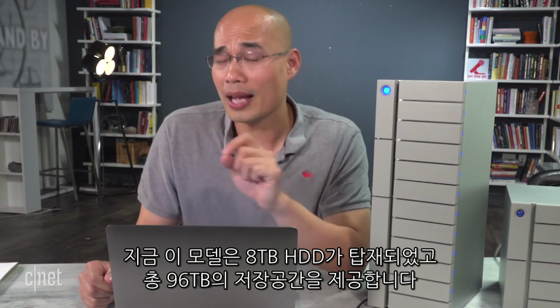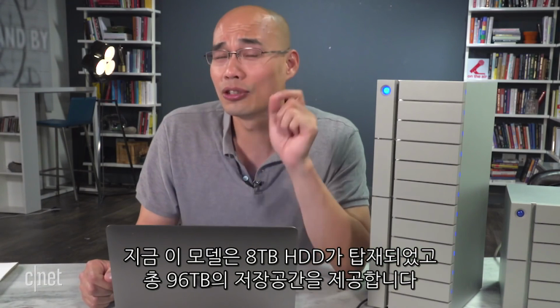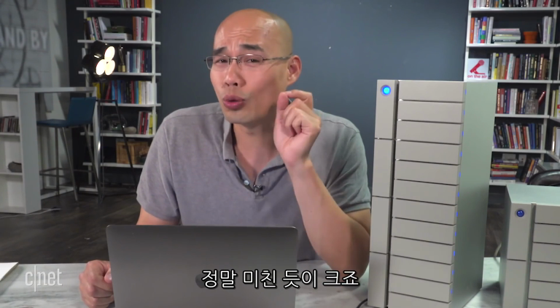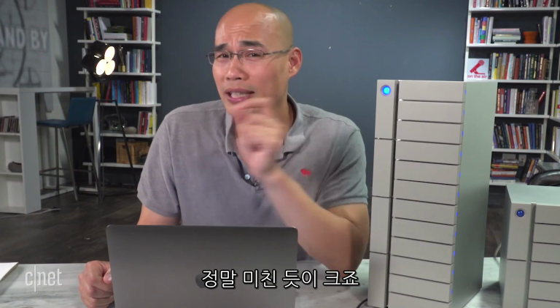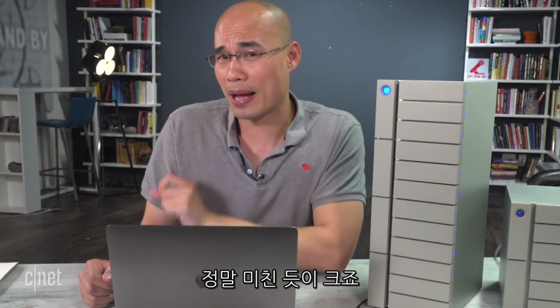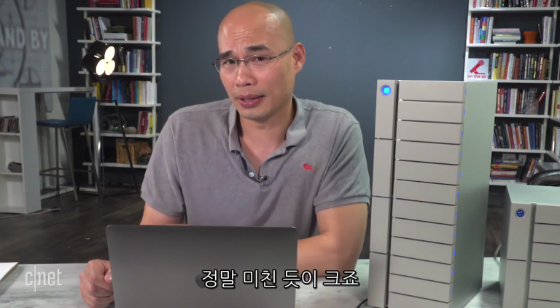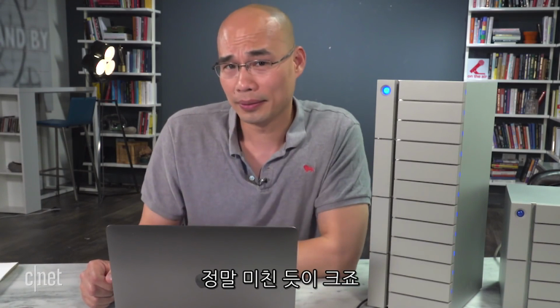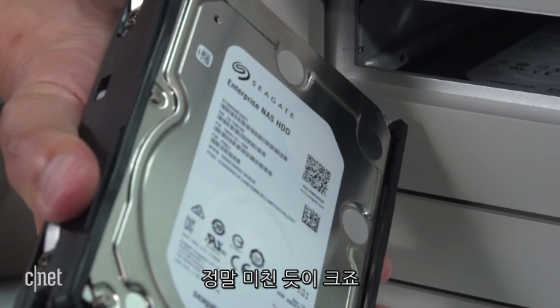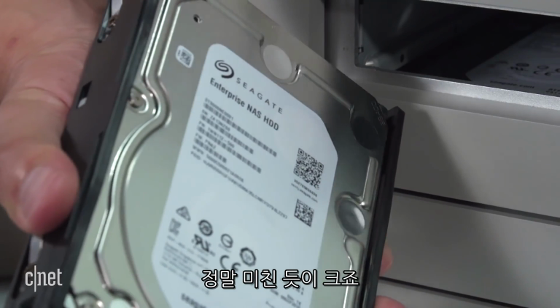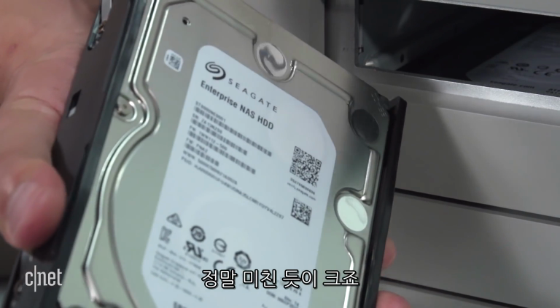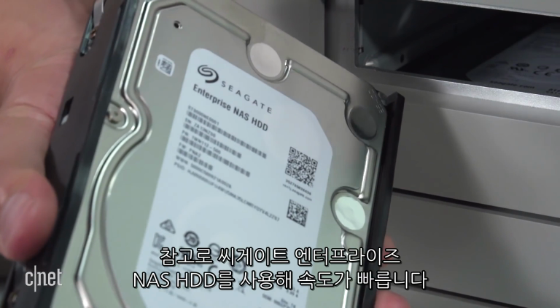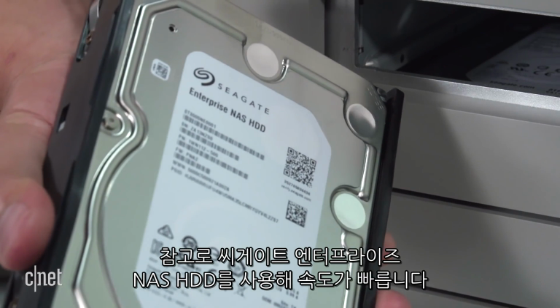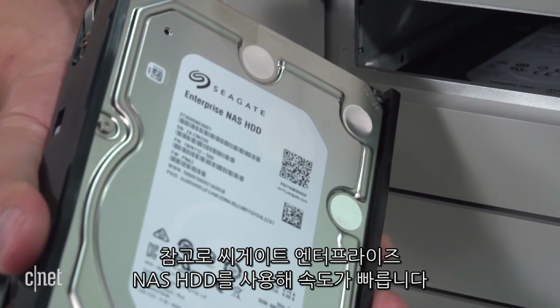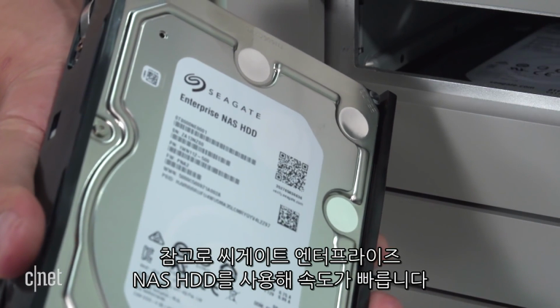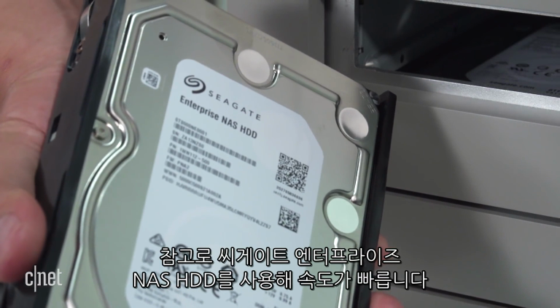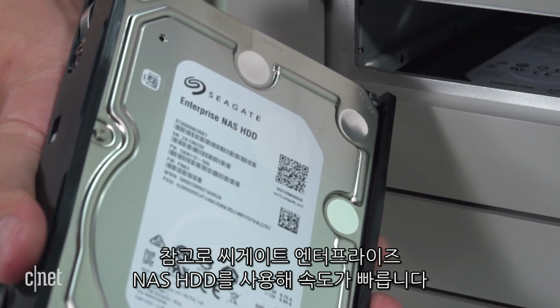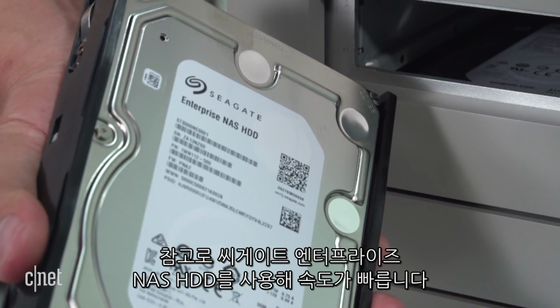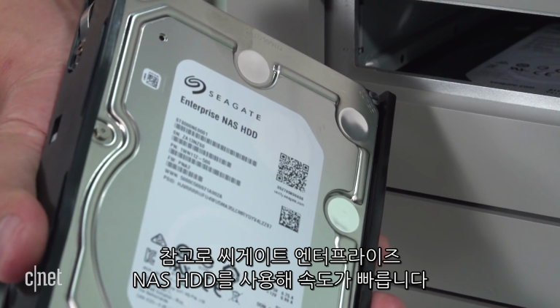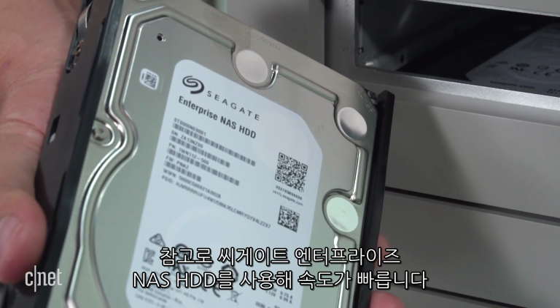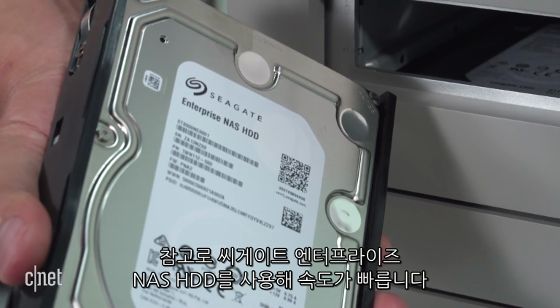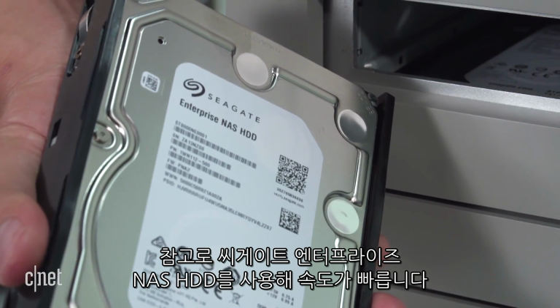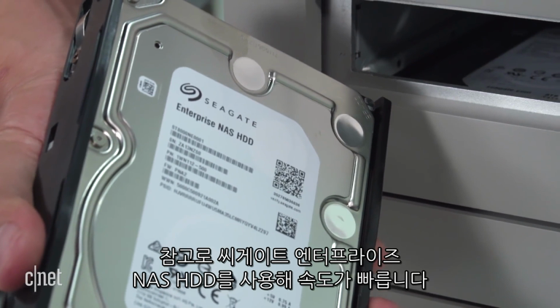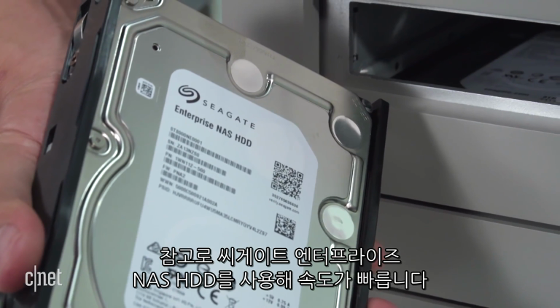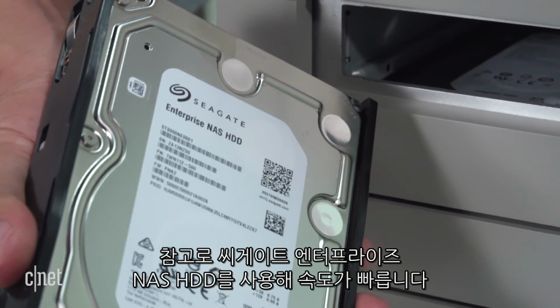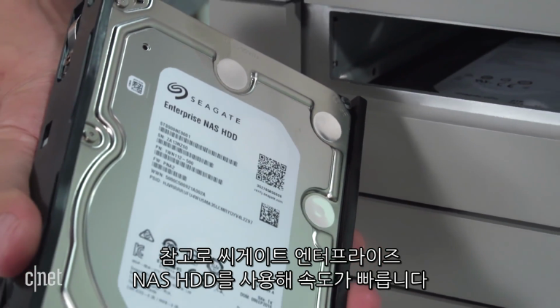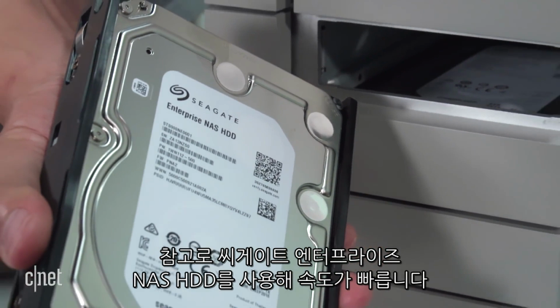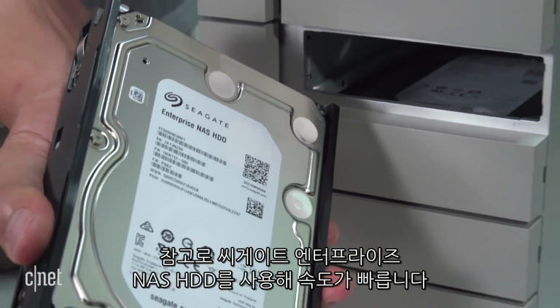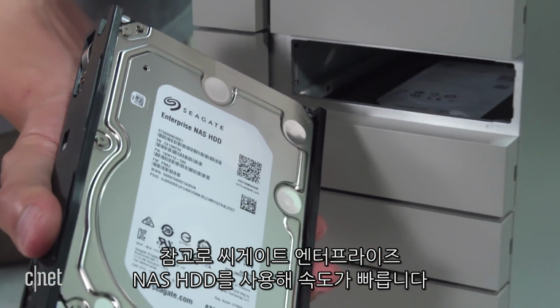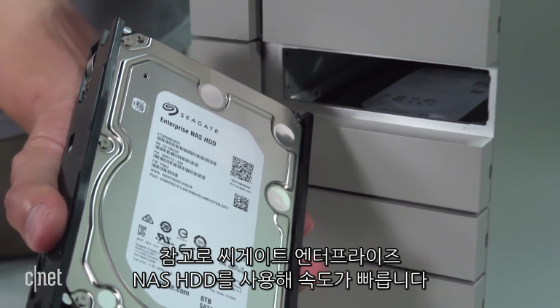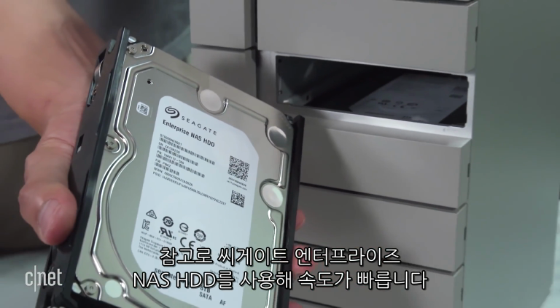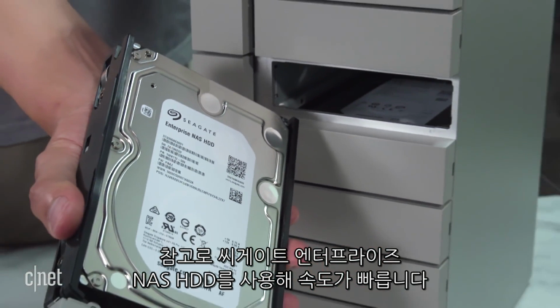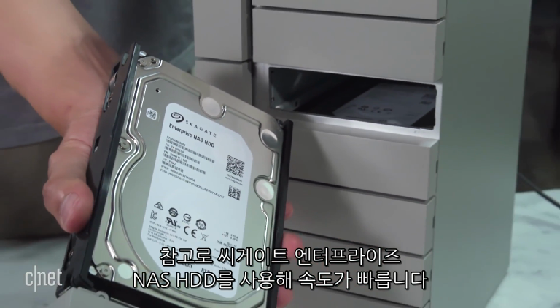That's crazy capacity. The system uses Seagate Enterprise NAS hard drives, which are supposed to be very fast.